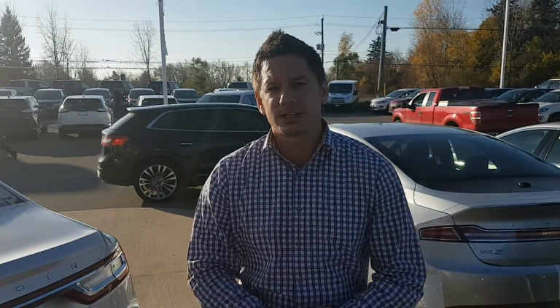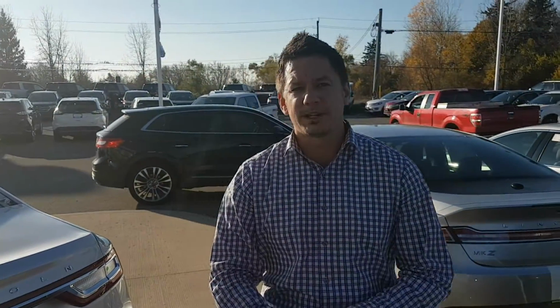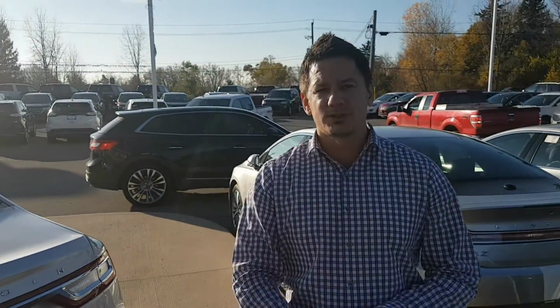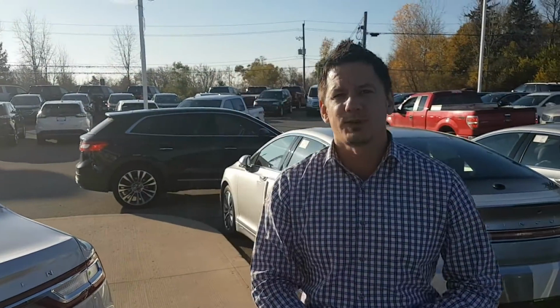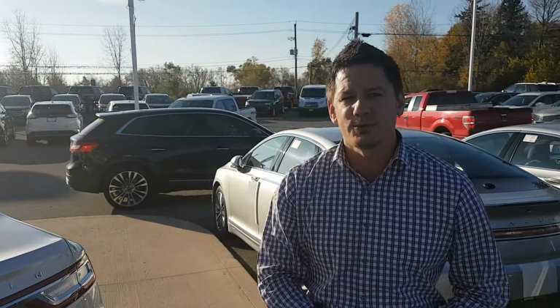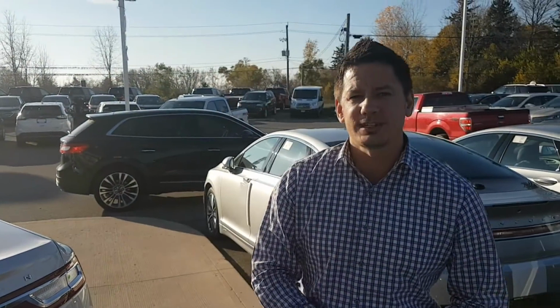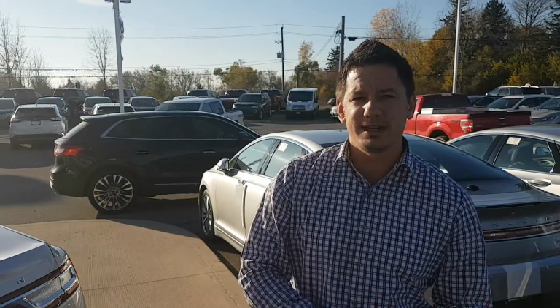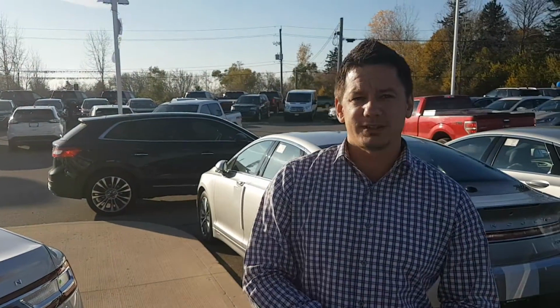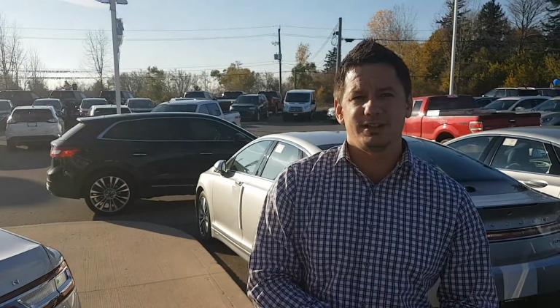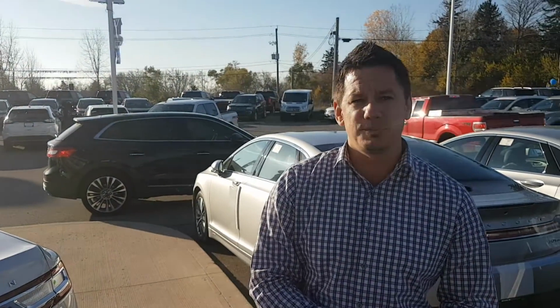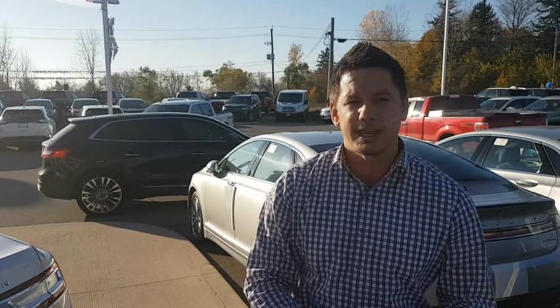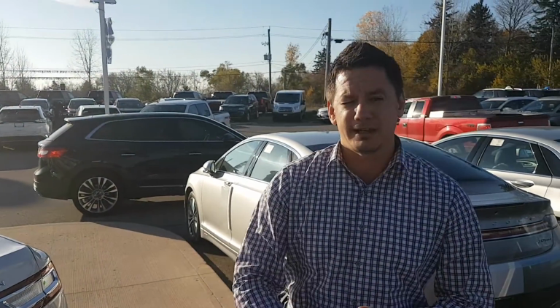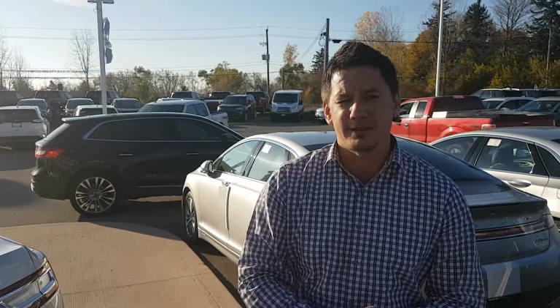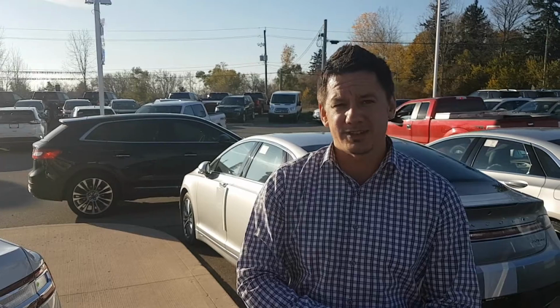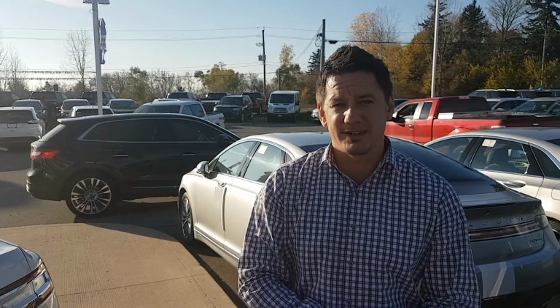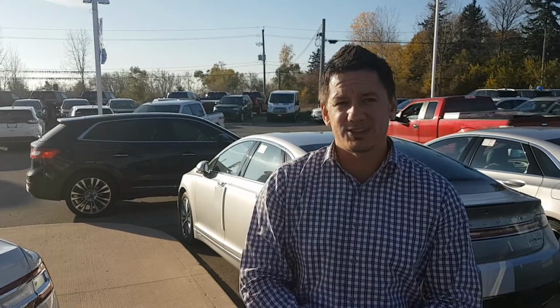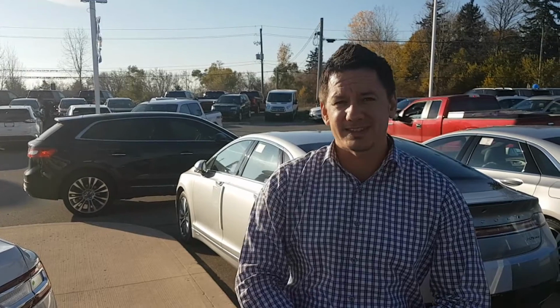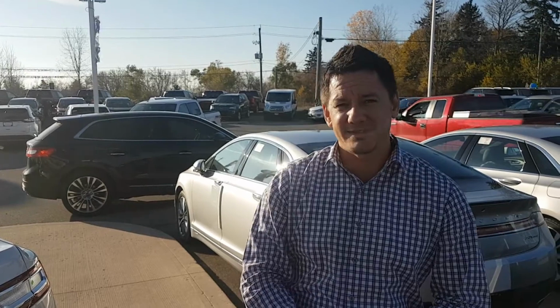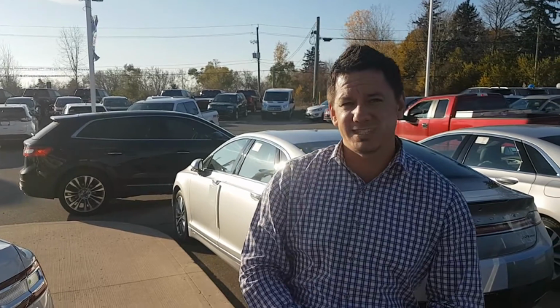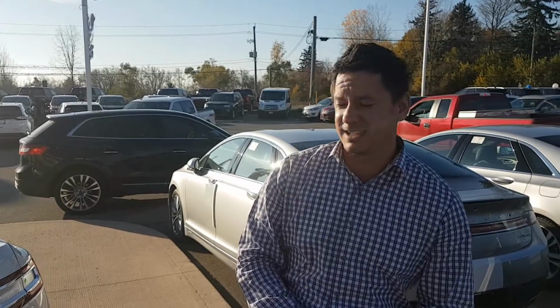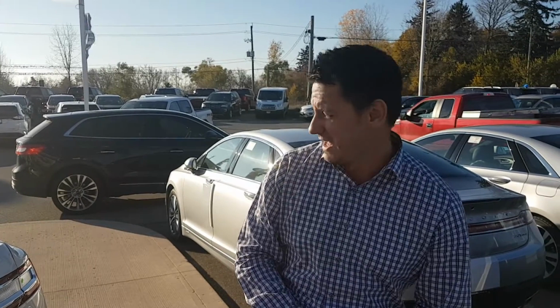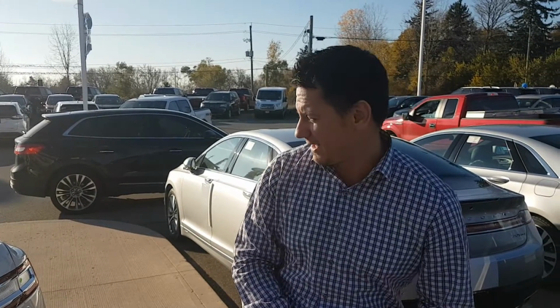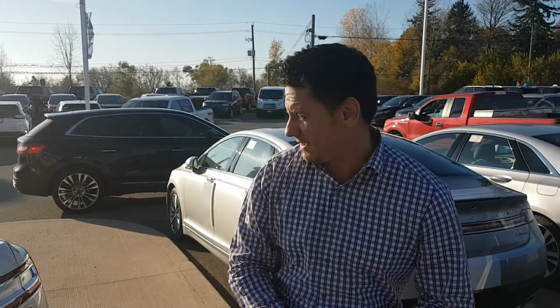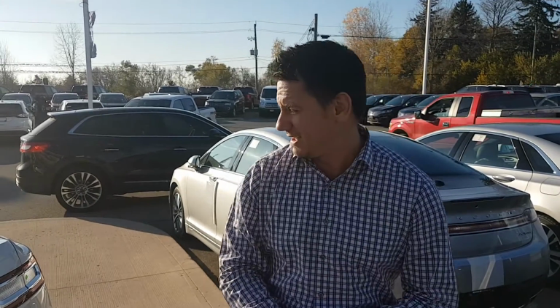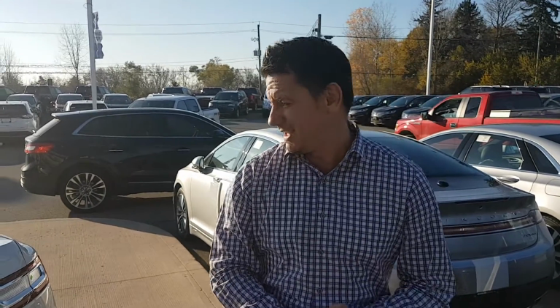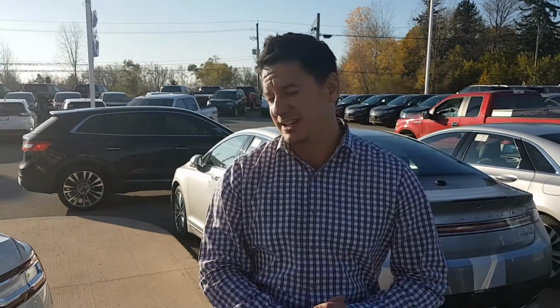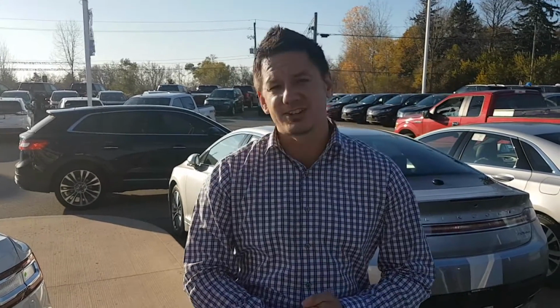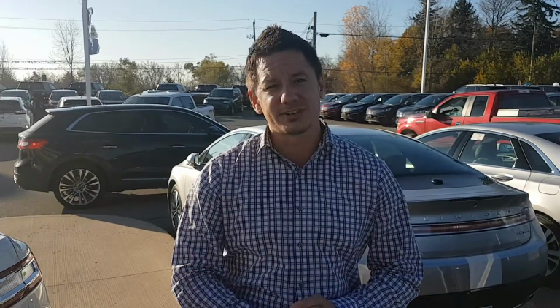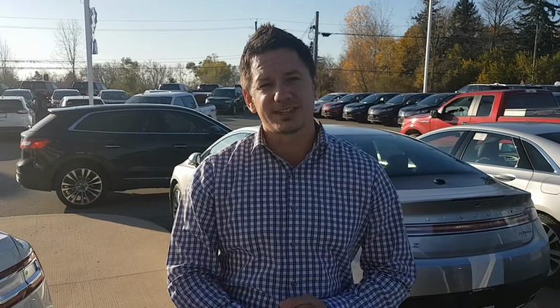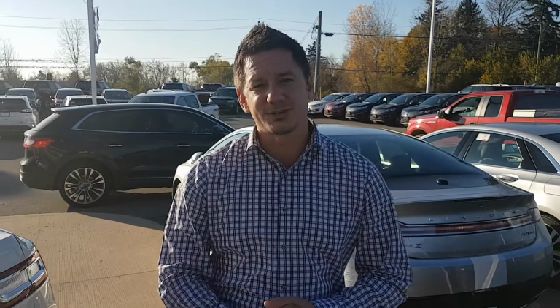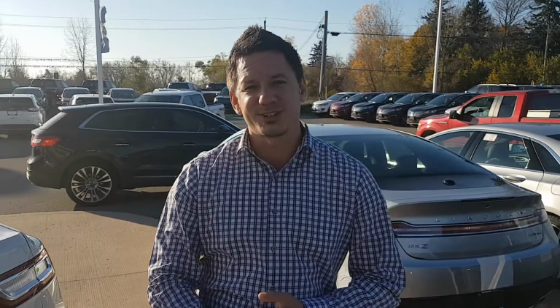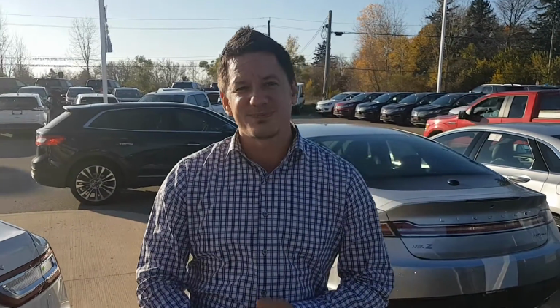Why don't you come on down to Northway Ford to see me, Chris Lahan. We'll get you out on a test drive in this 2017 Lincoln Continental. See you soon.